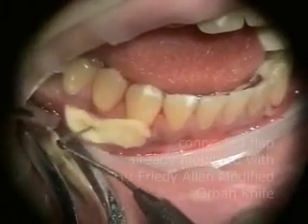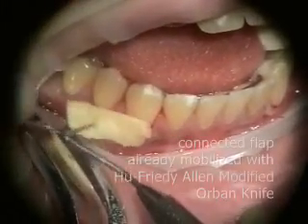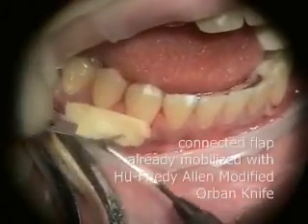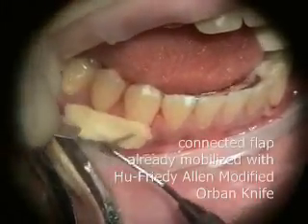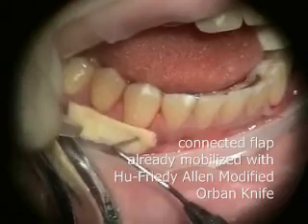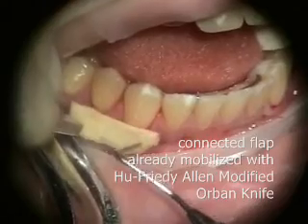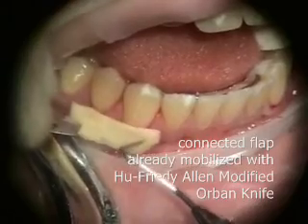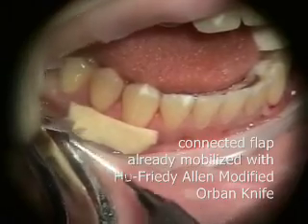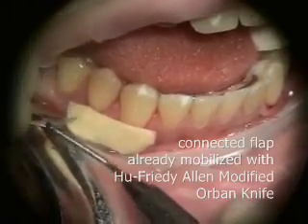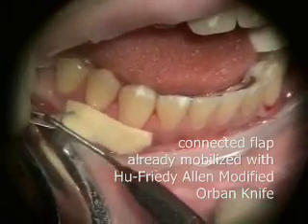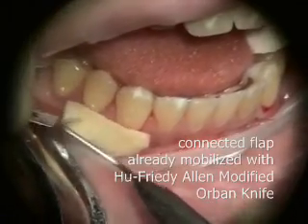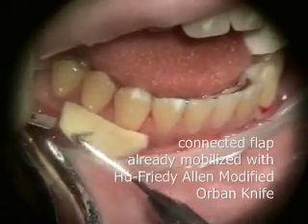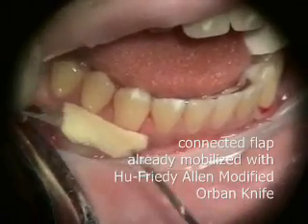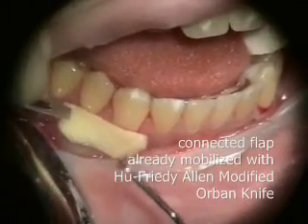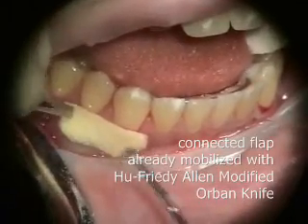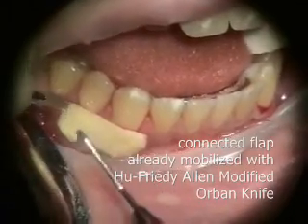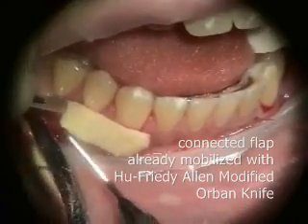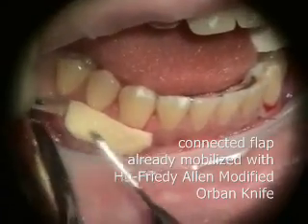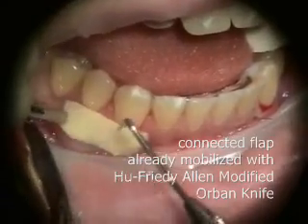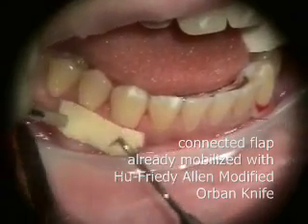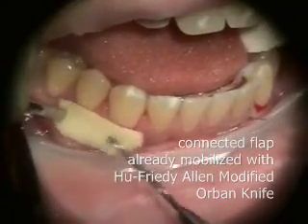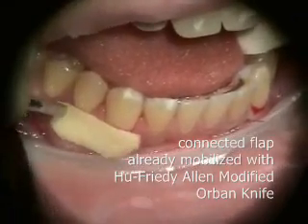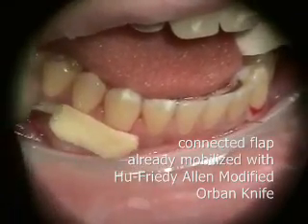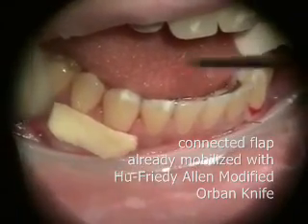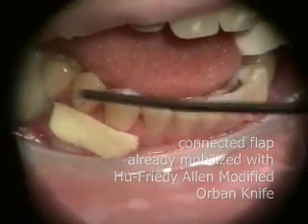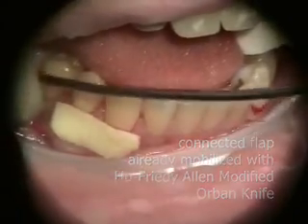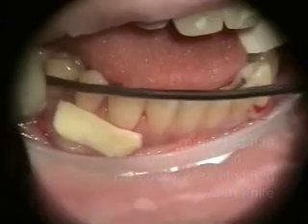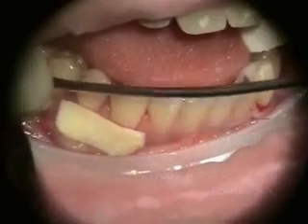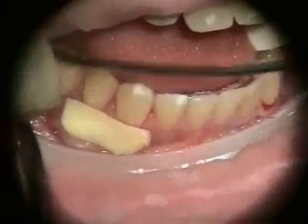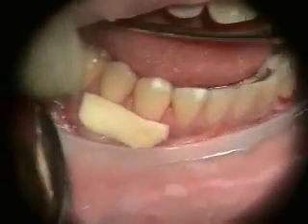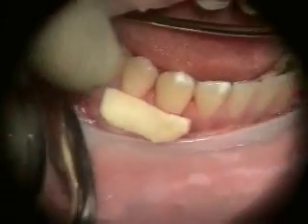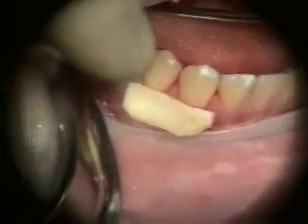So we've got our graft fashioned and we're going to be placing that in.